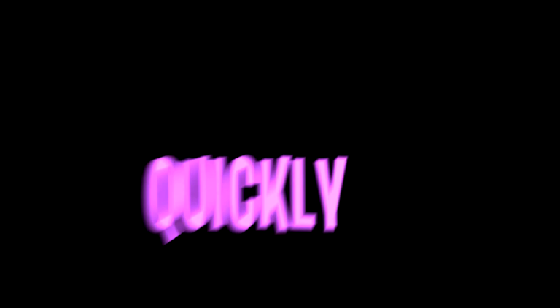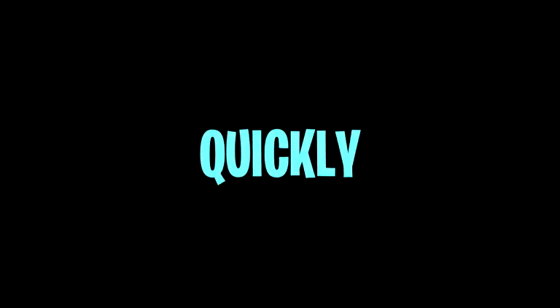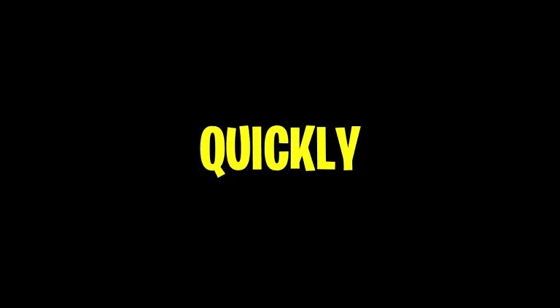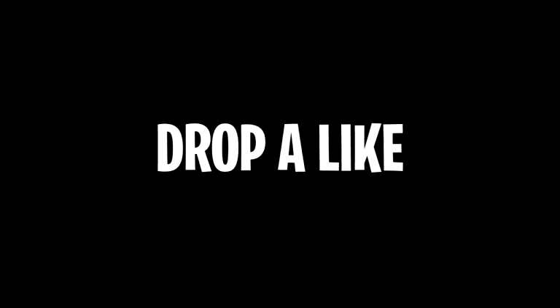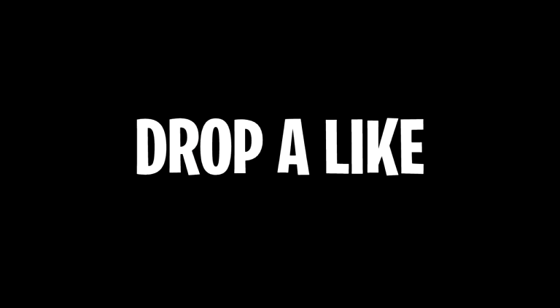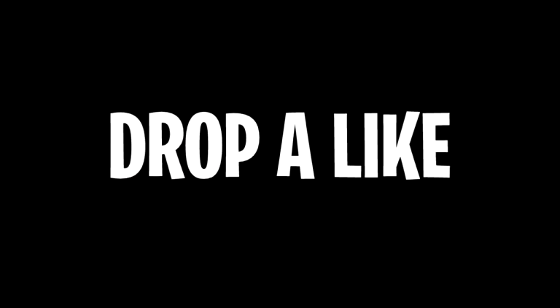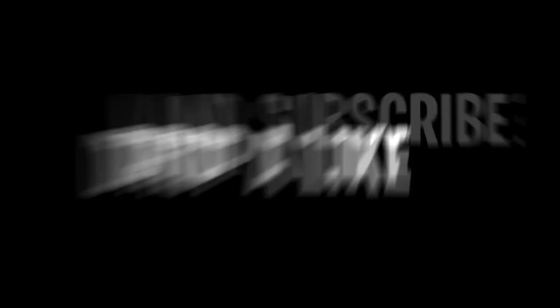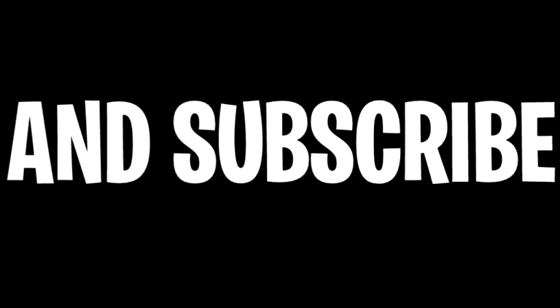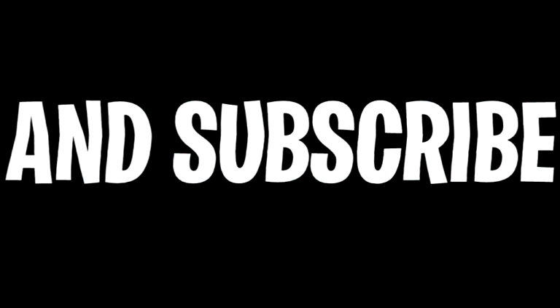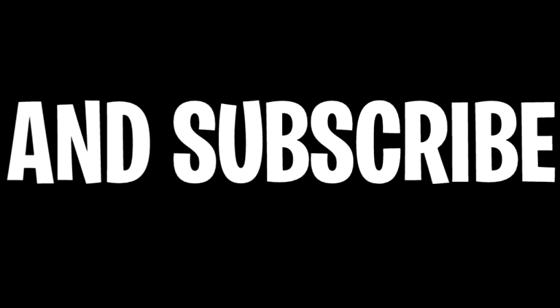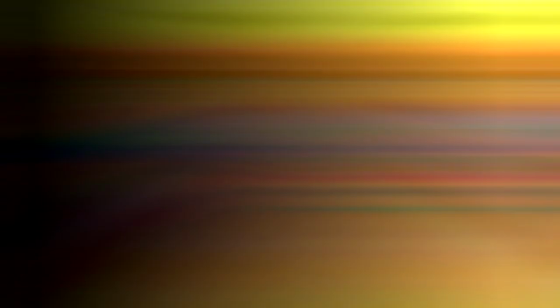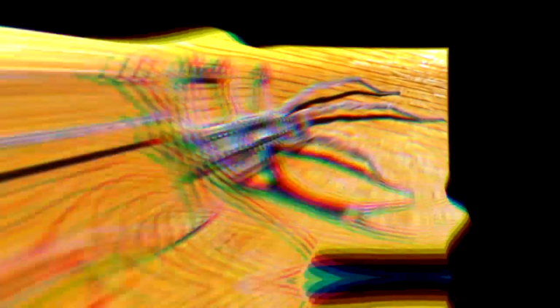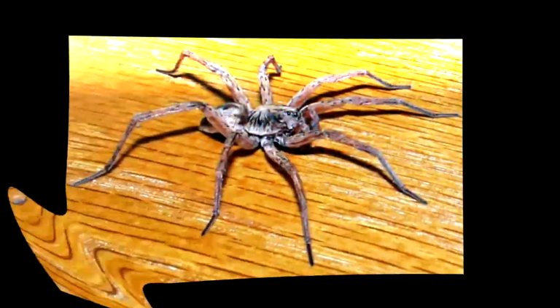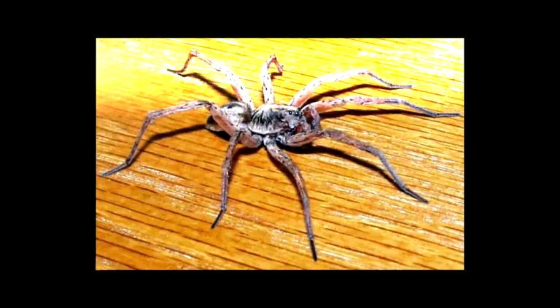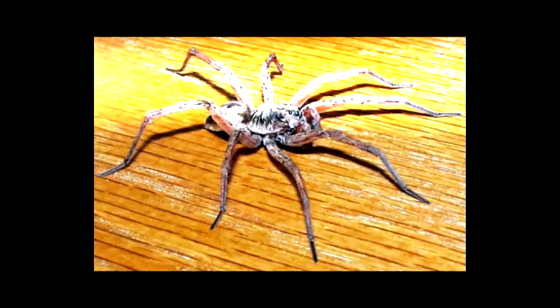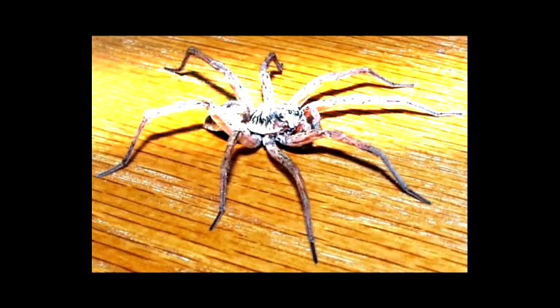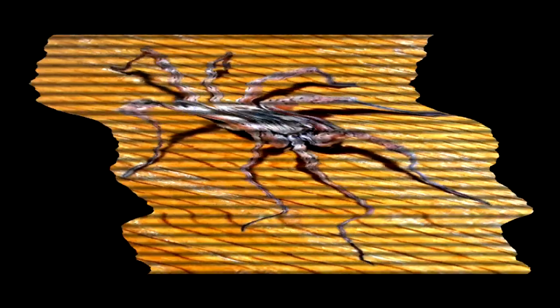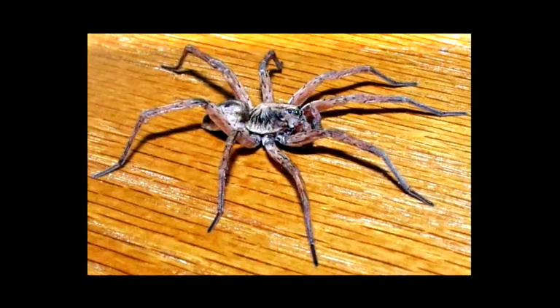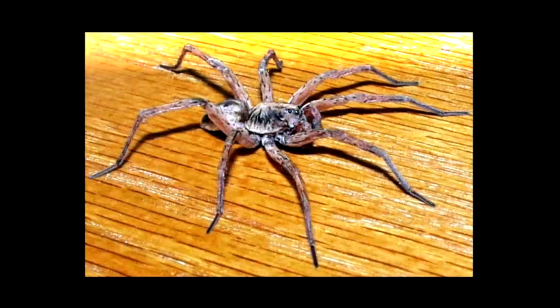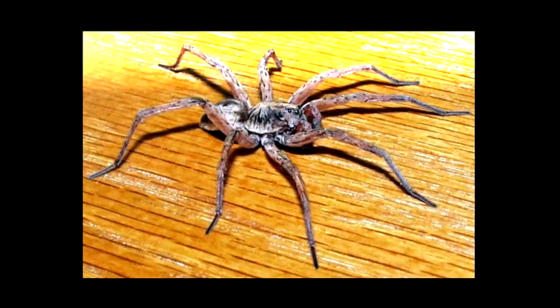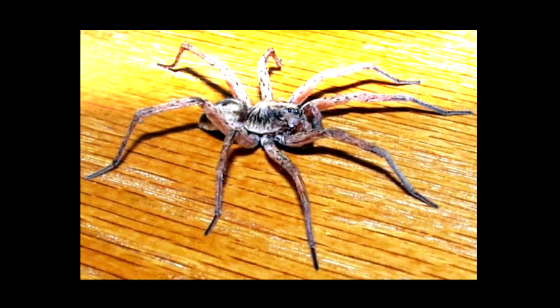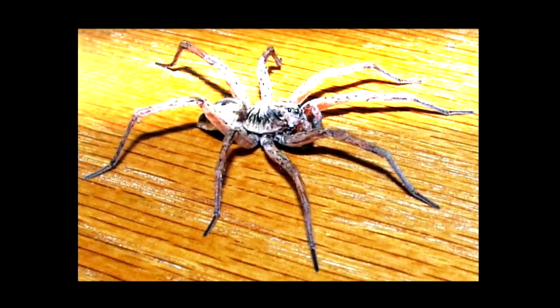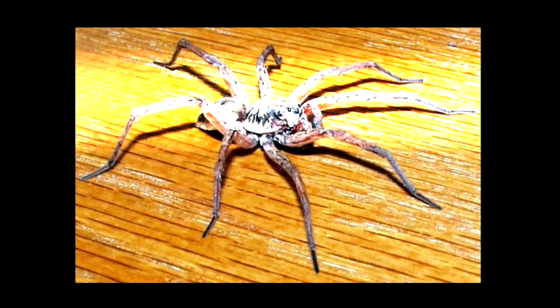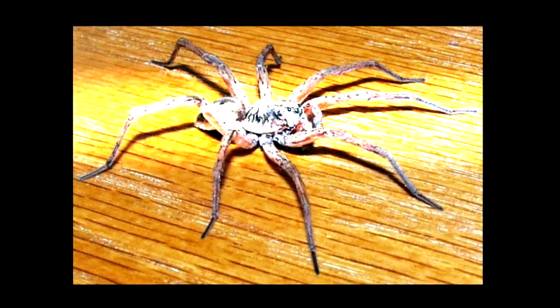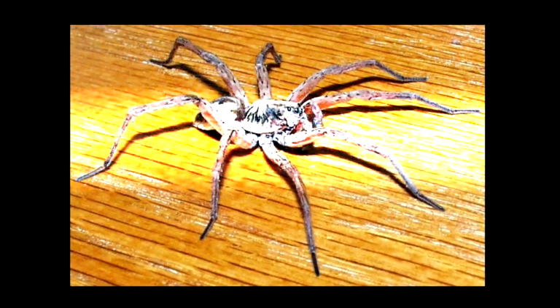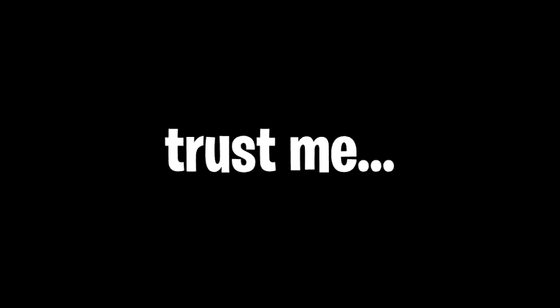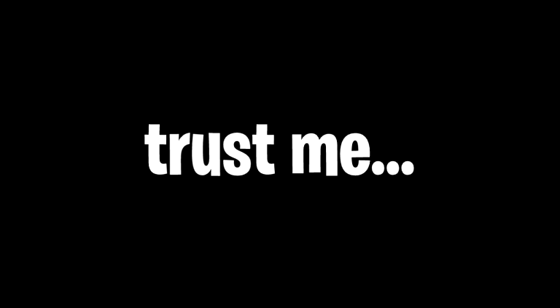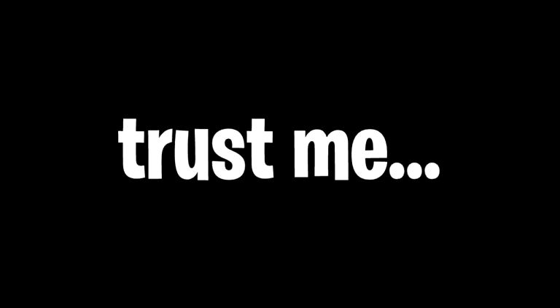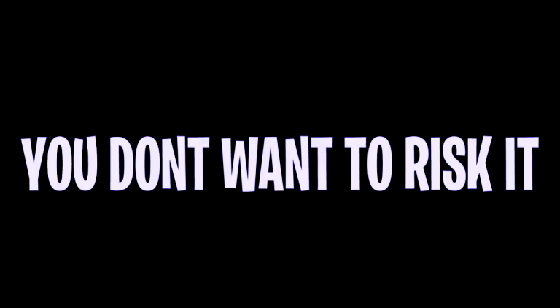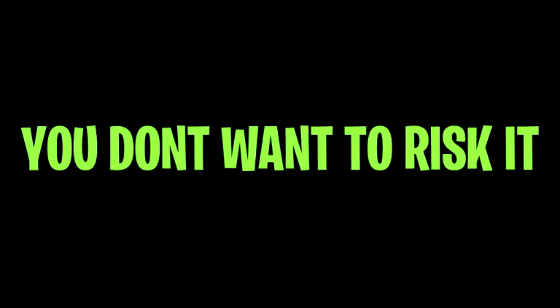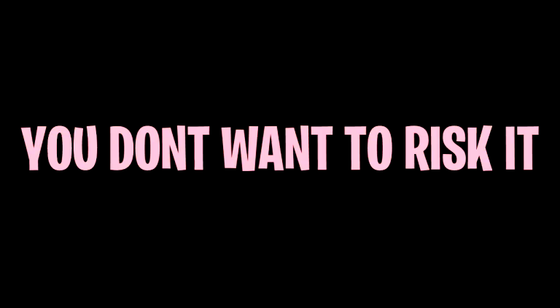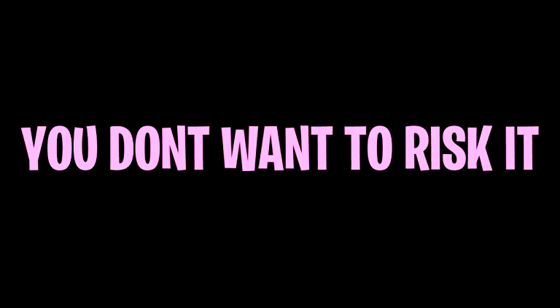Quickly, drop a like and subscribe or this will crawl into your mouth tonight. Trust me, you don't want to risk it.